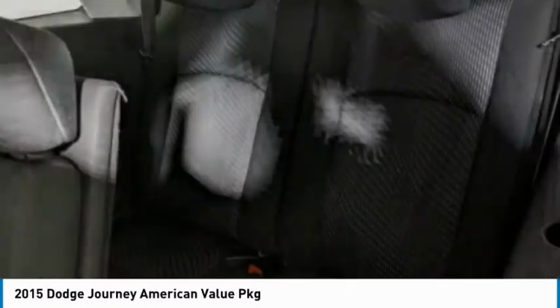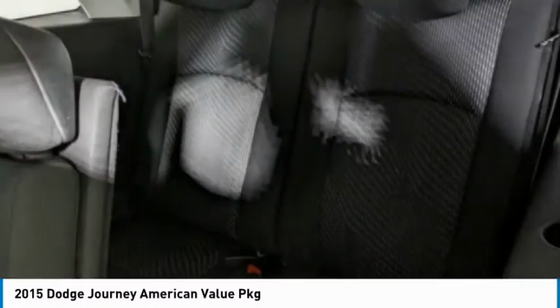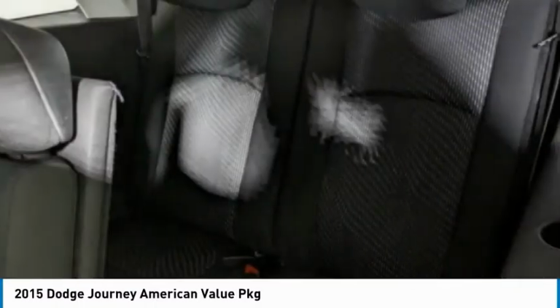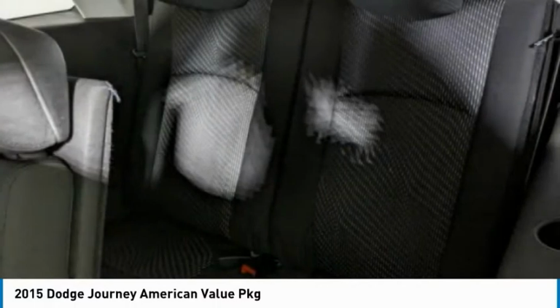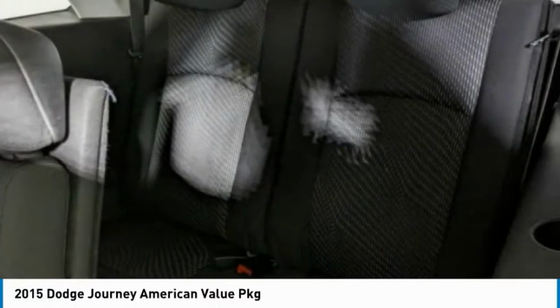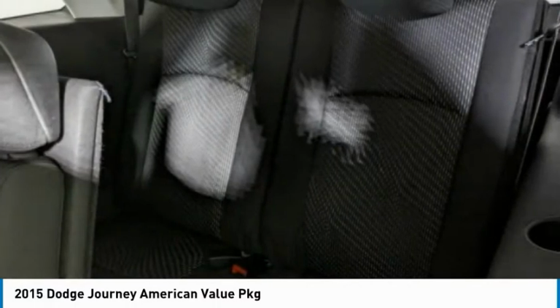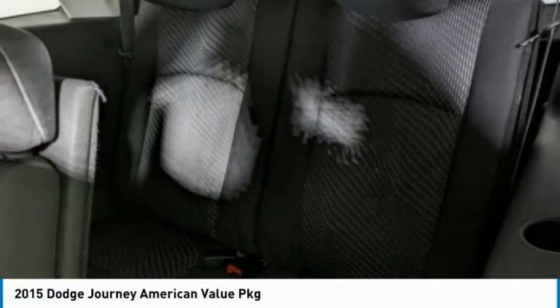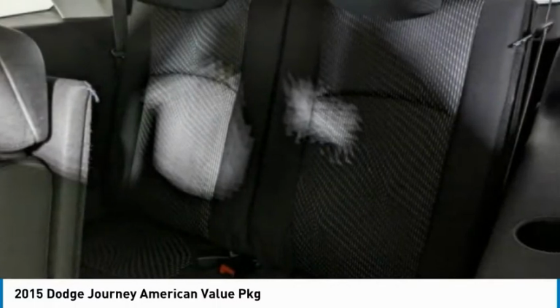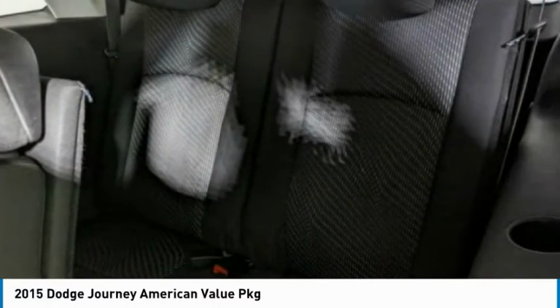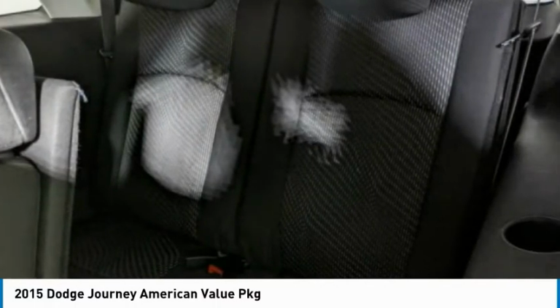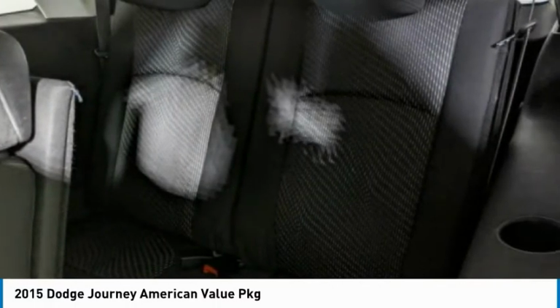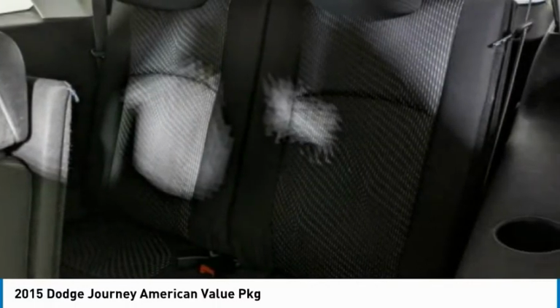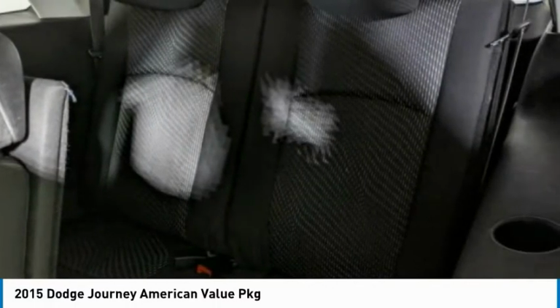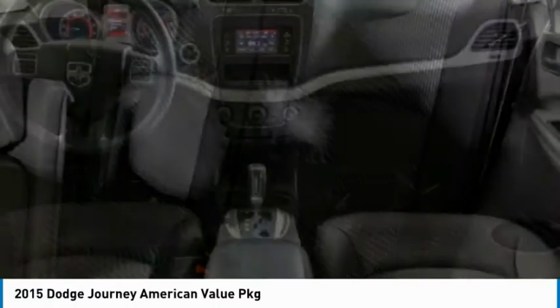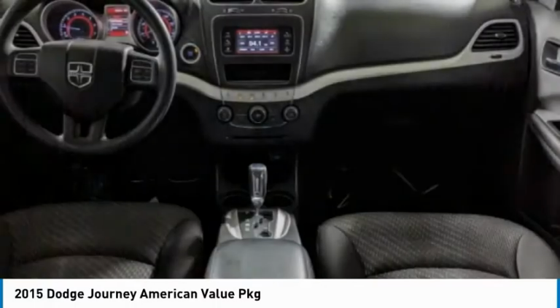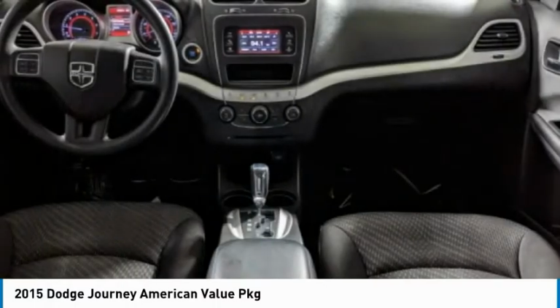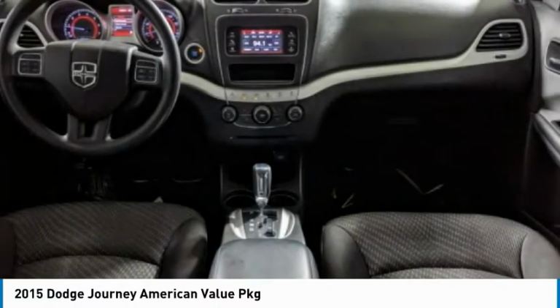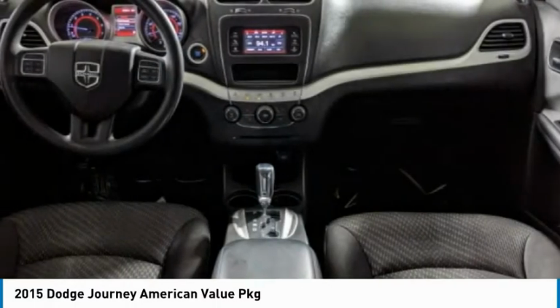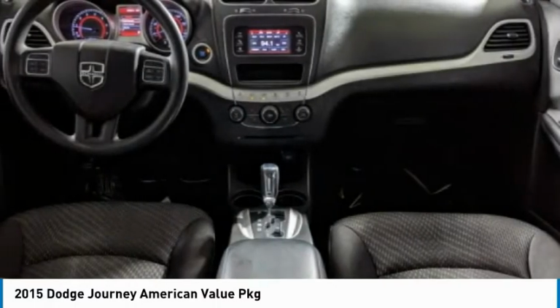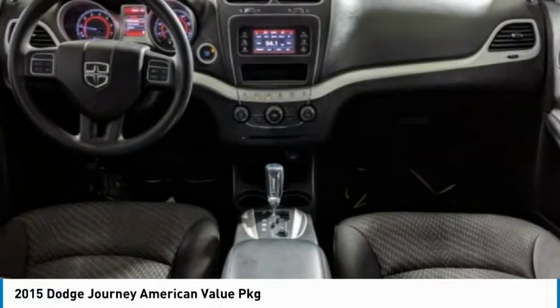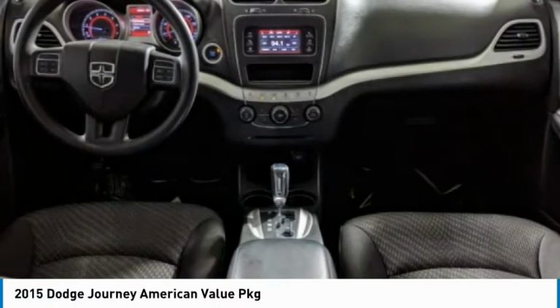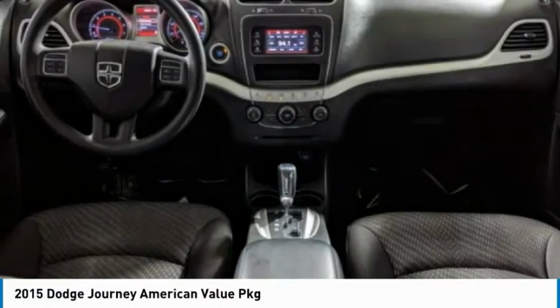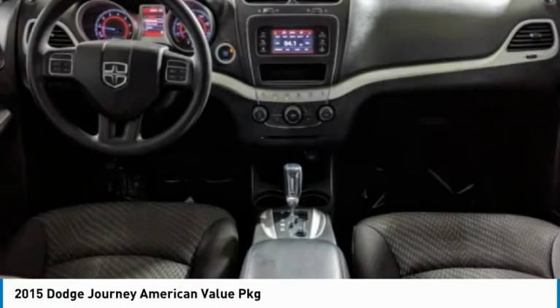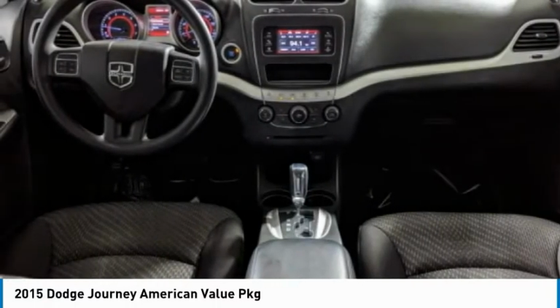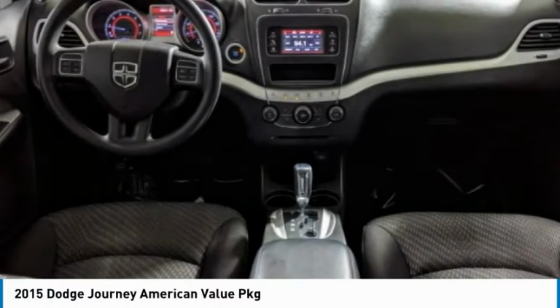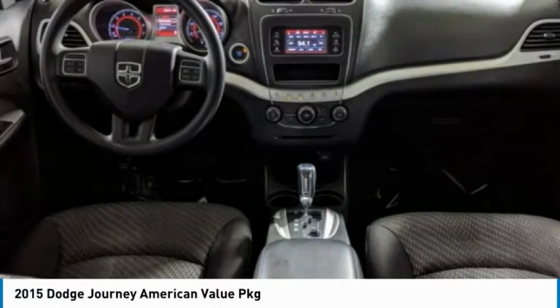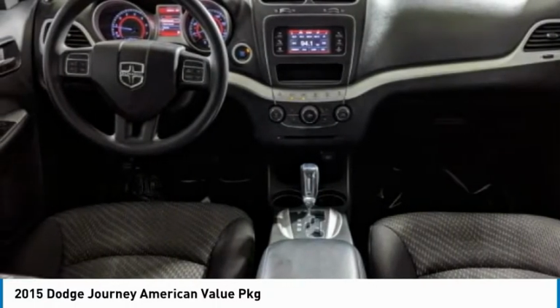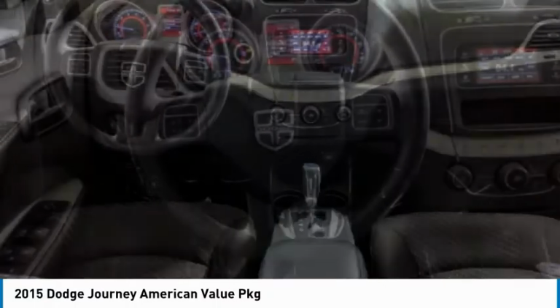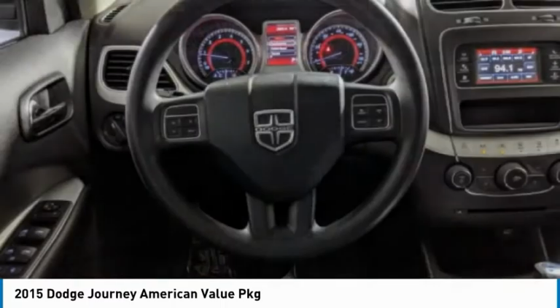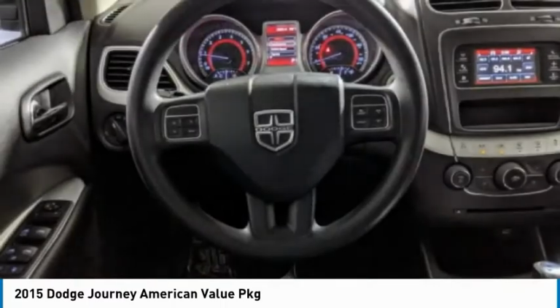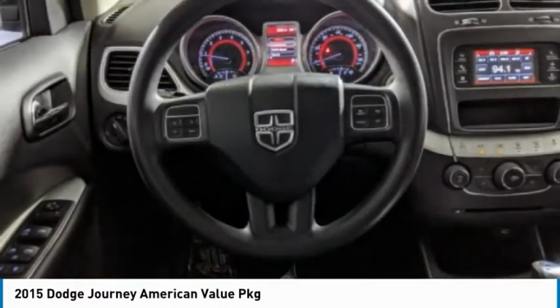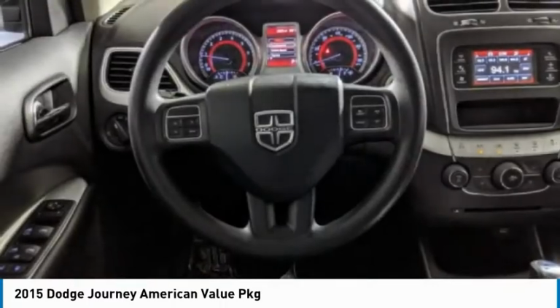Tires: front all season and rear all season. Your new ride is just a phone call away.